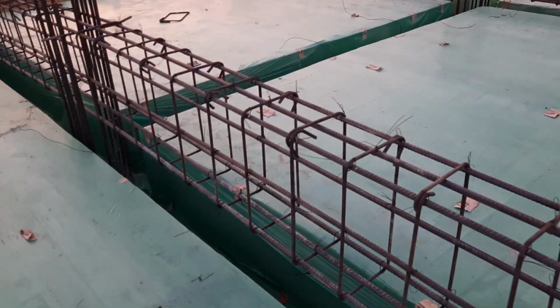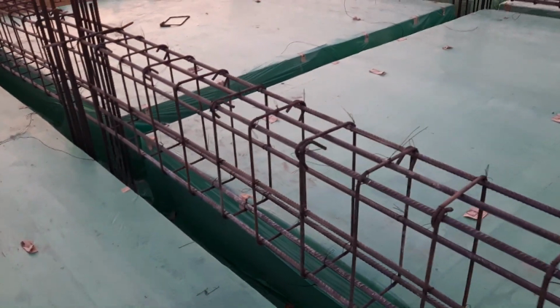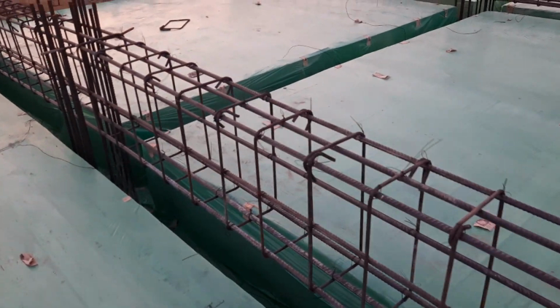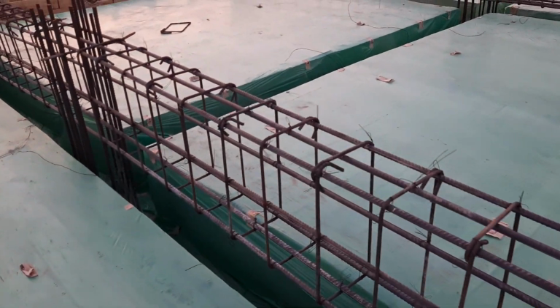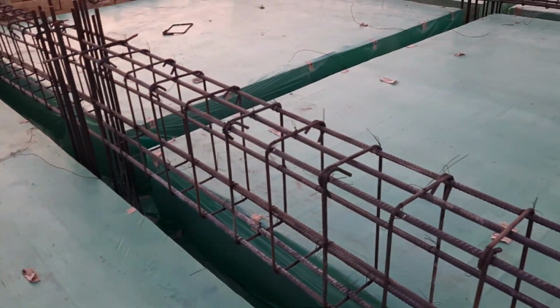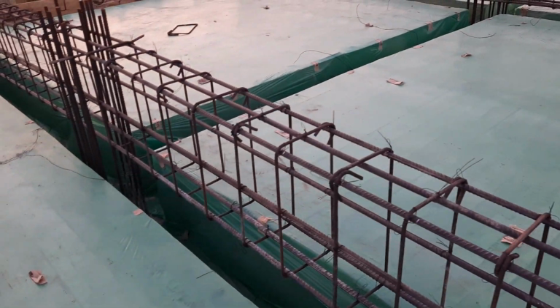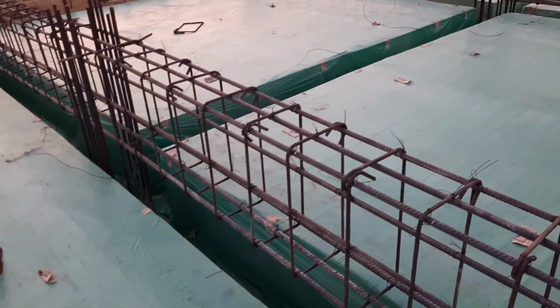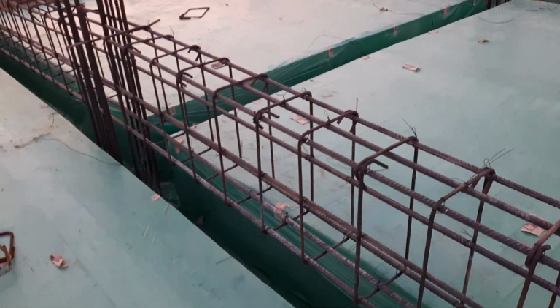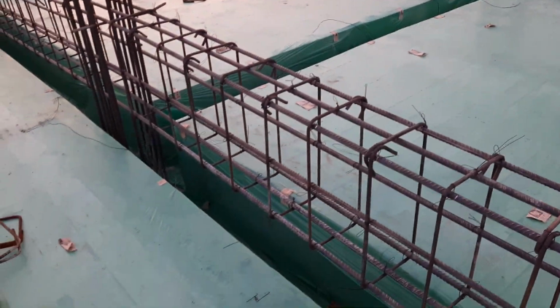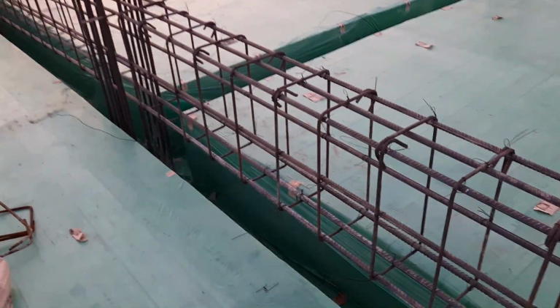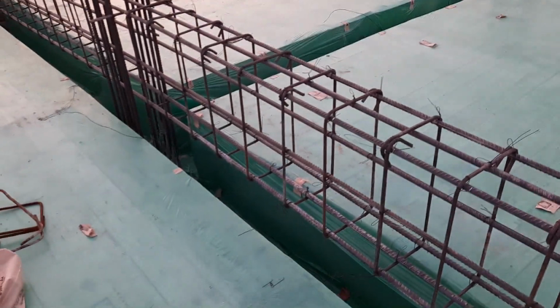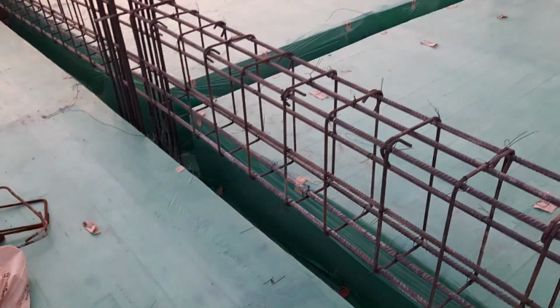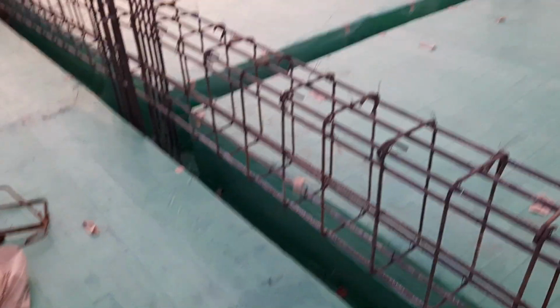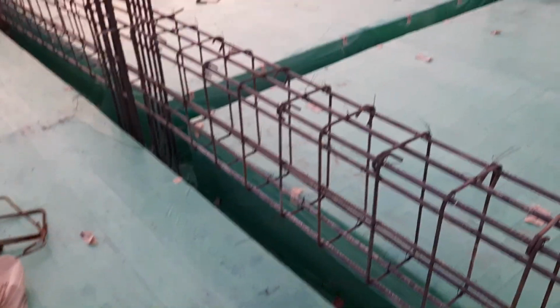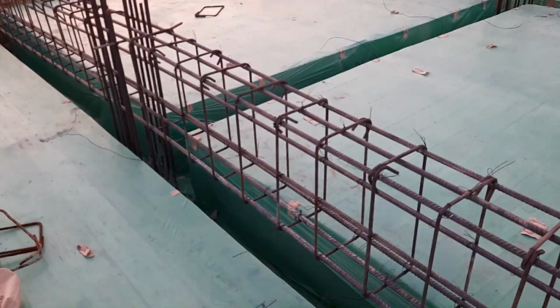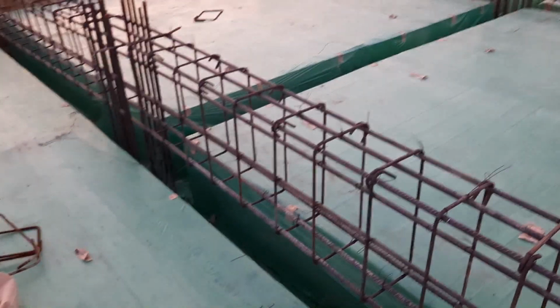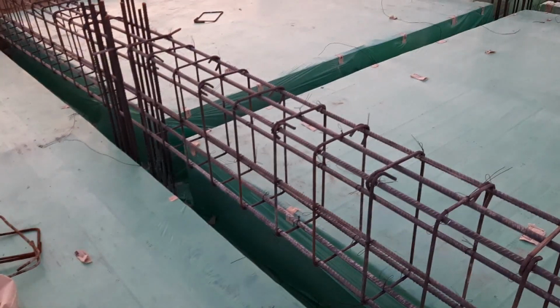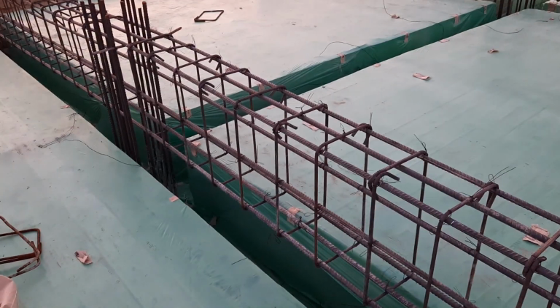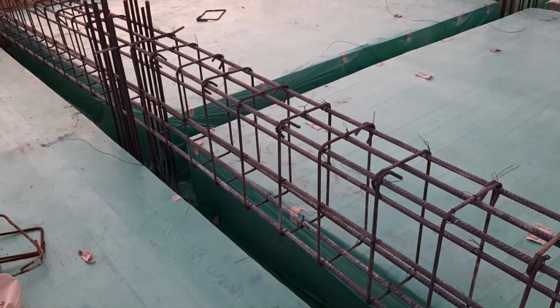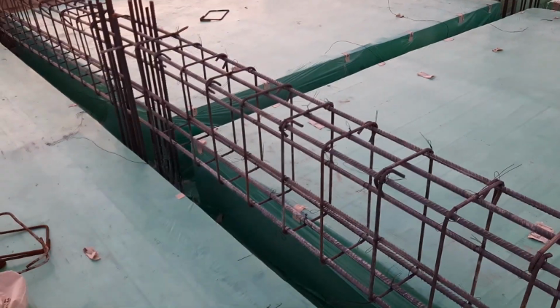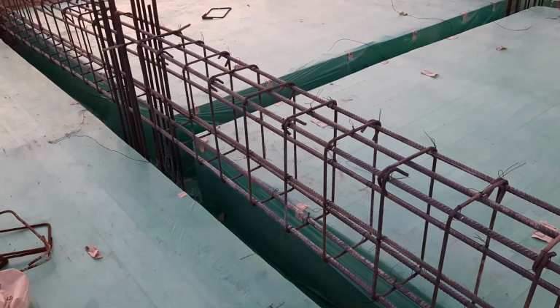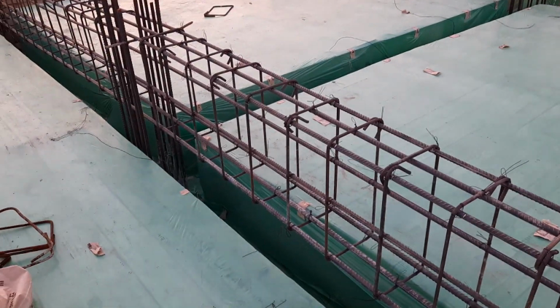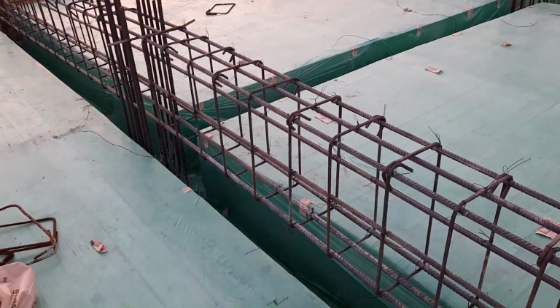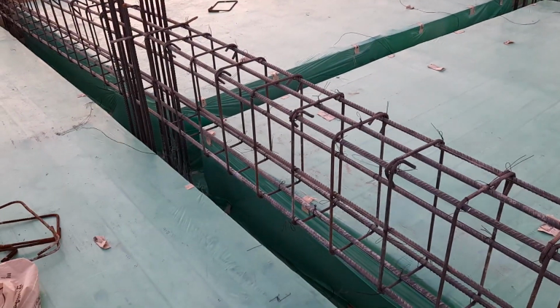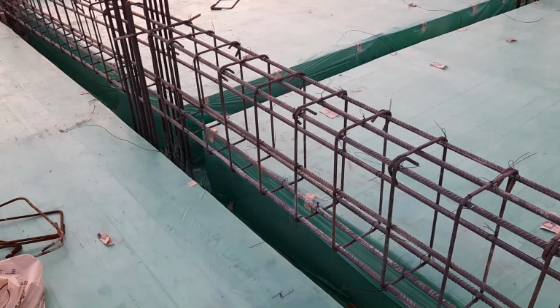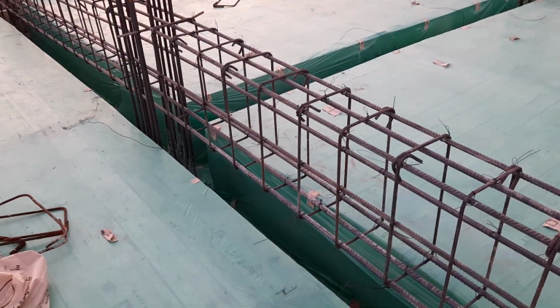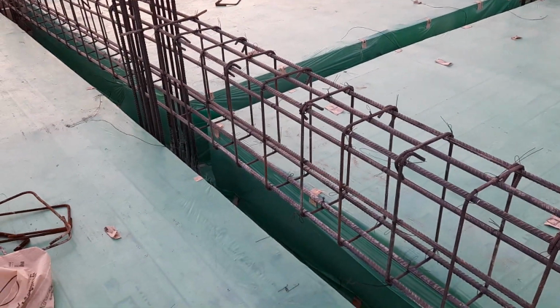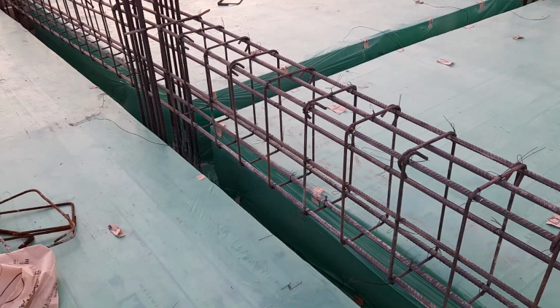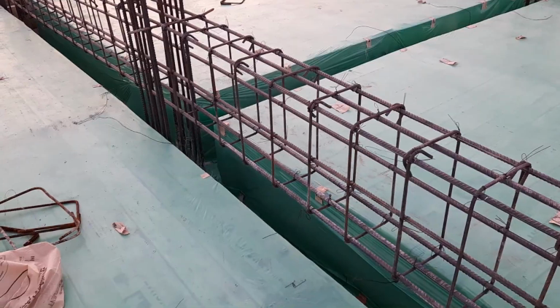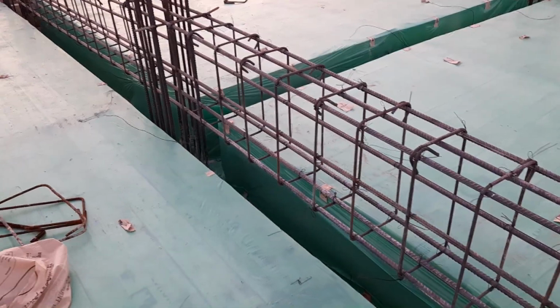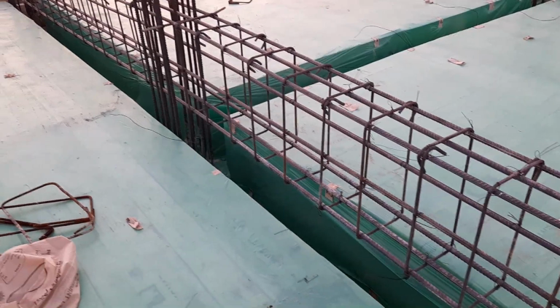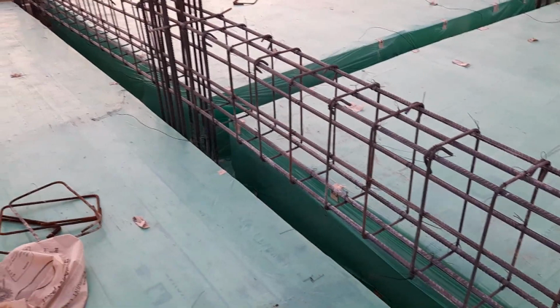The steel rod diameter is 16 millimeters. Thank you.